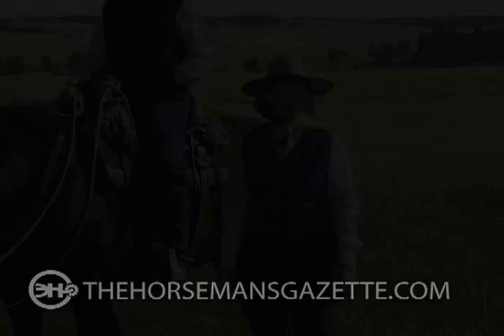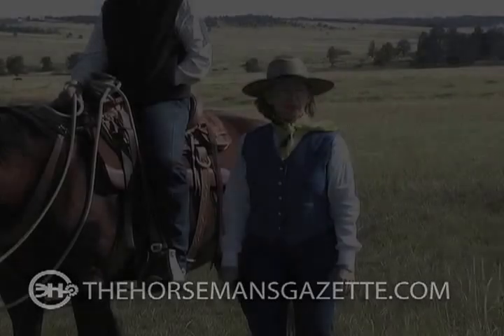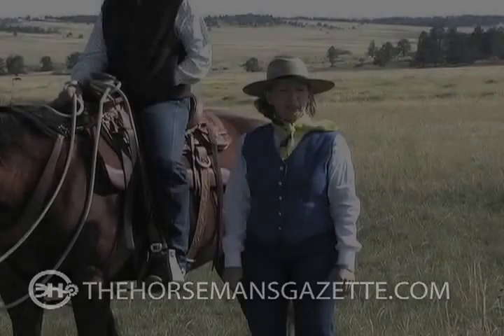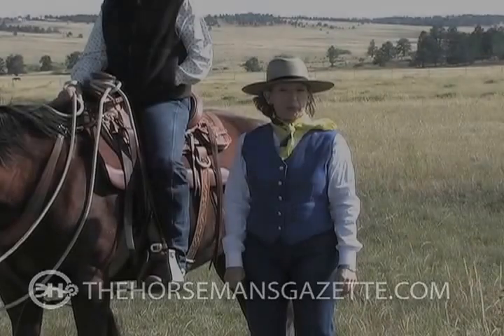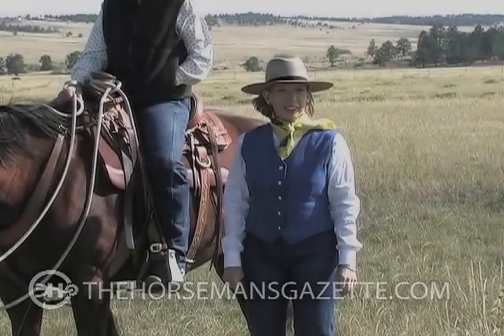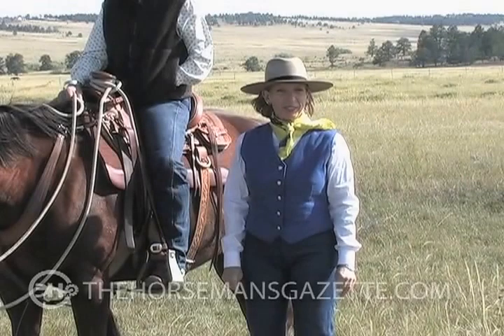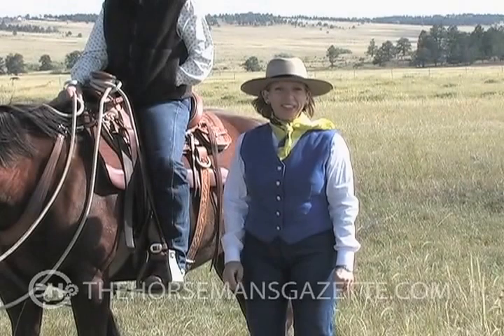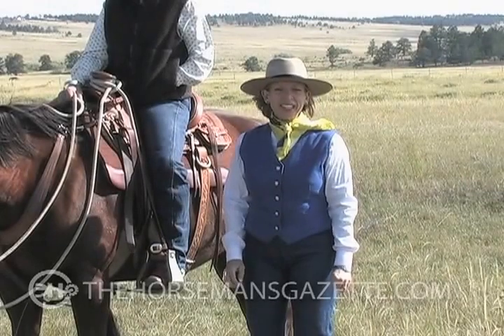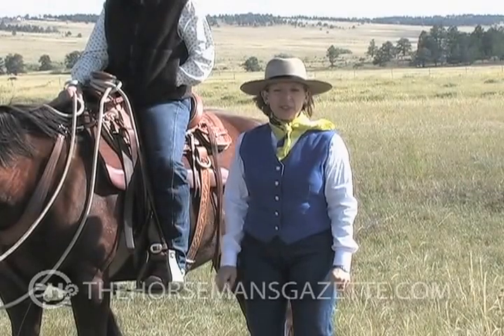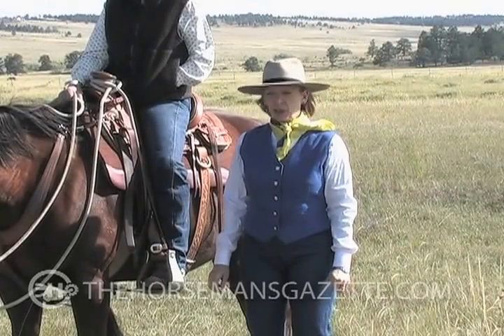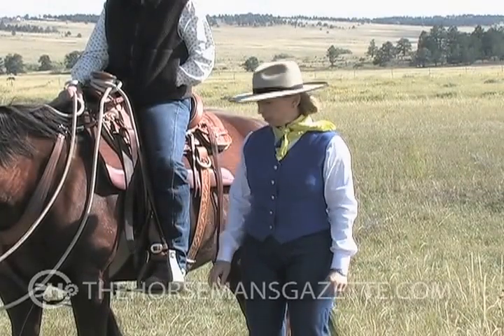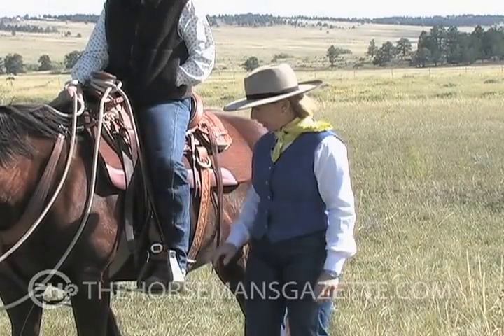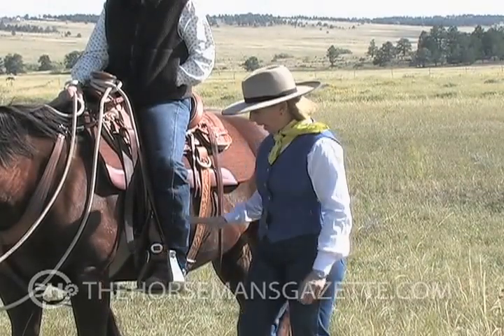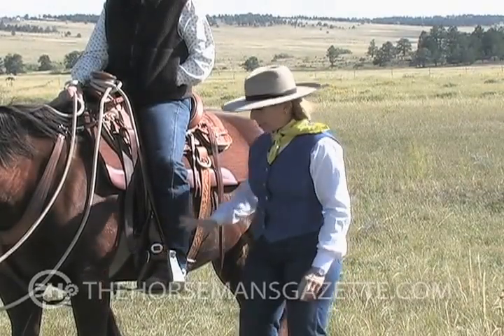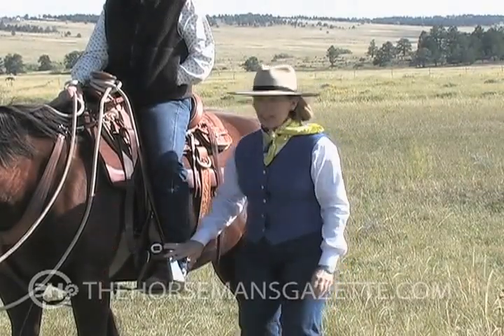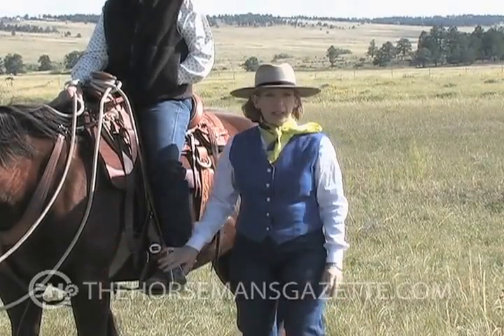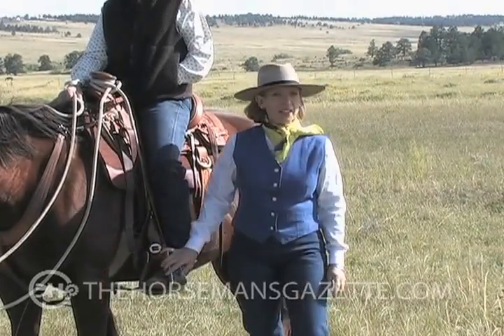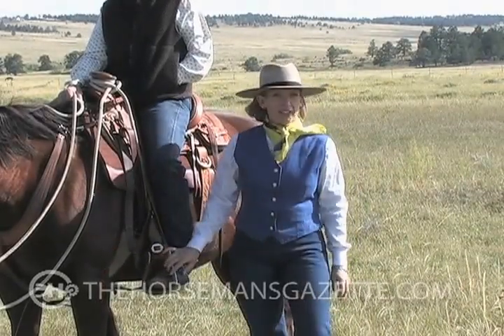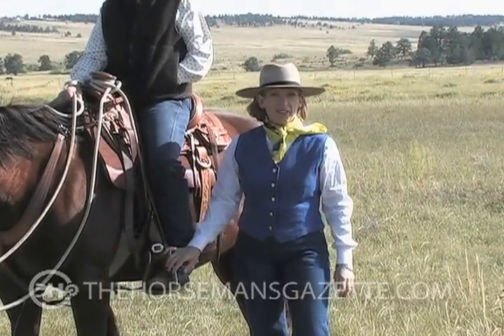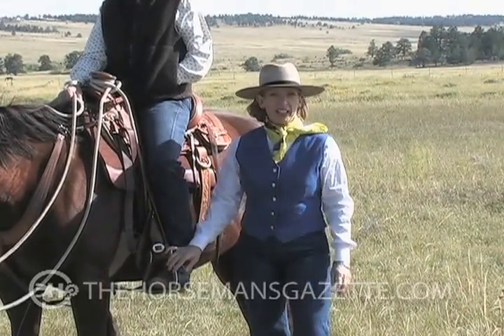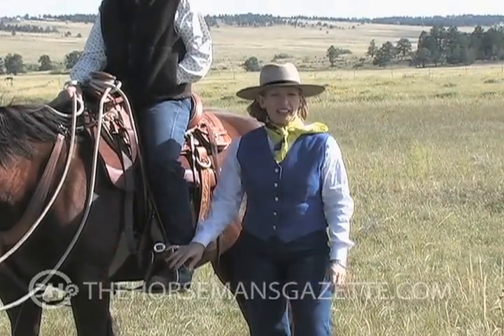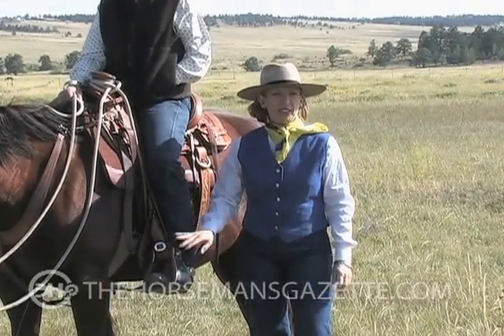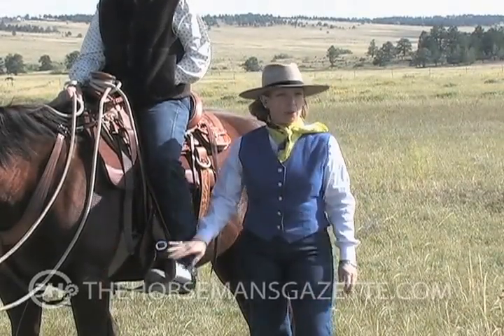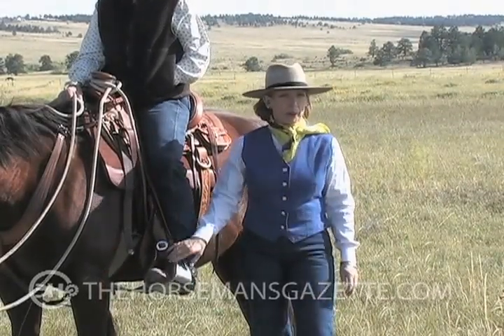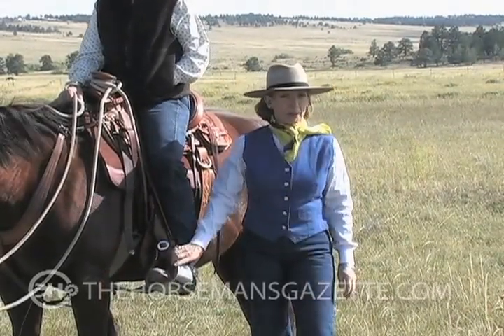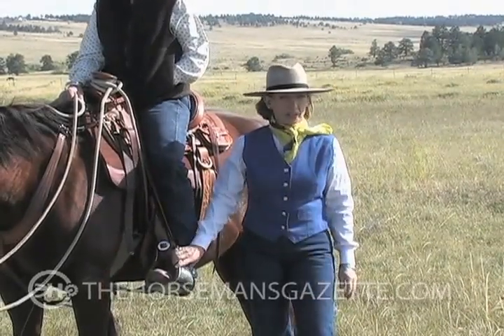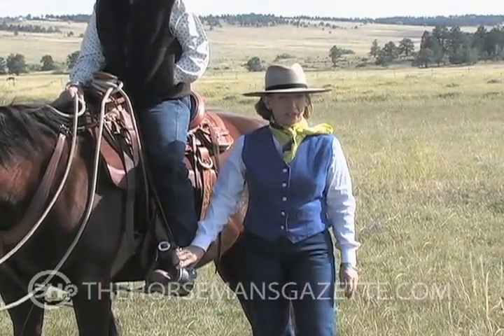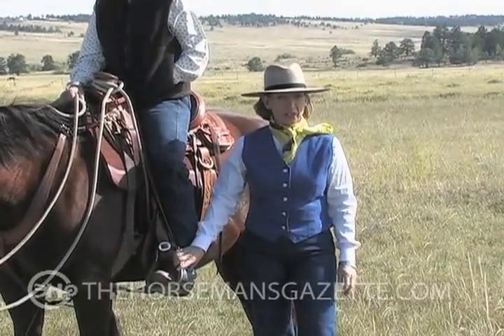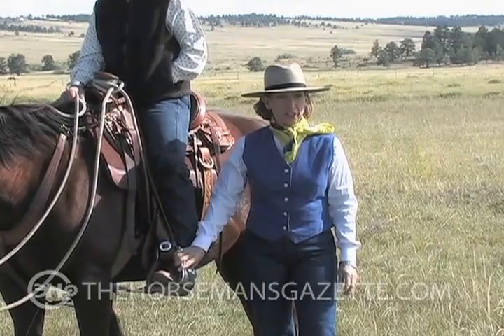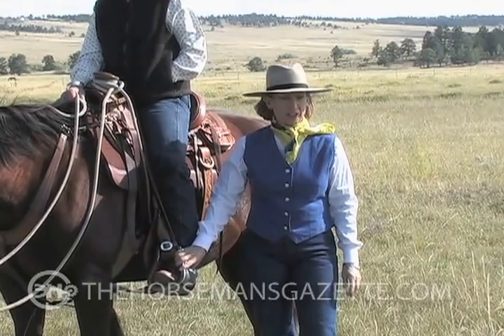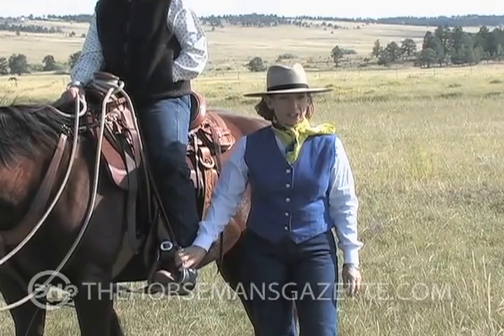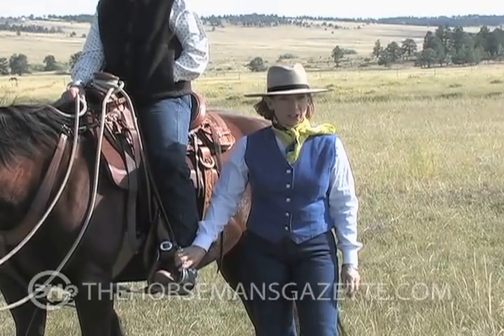Hi, I'm Wendy Murdock. In this segment, we're going to look at stabilizing your feet and giving you a better position for the foot and the stirrup.